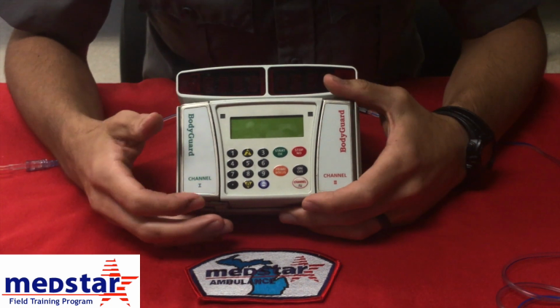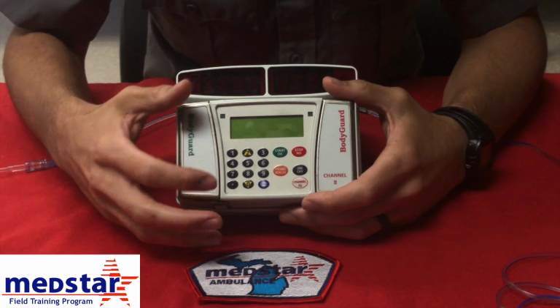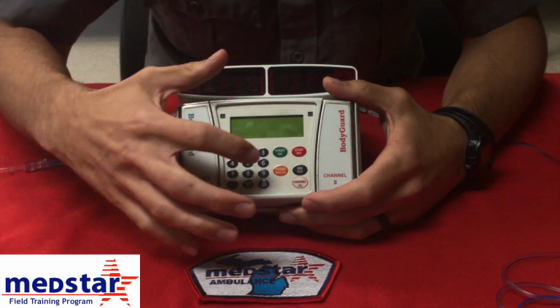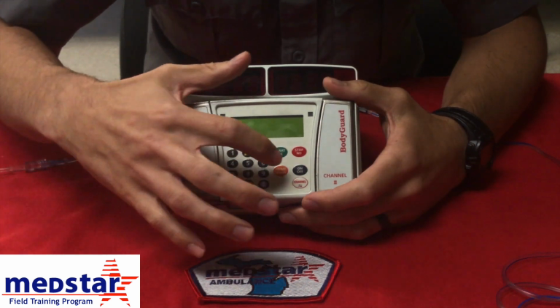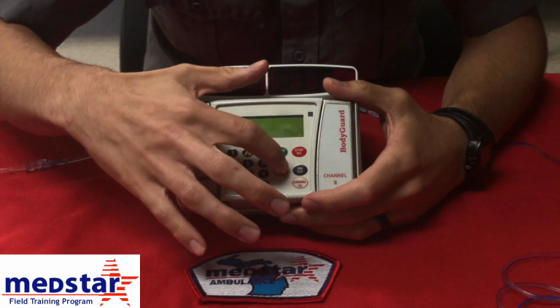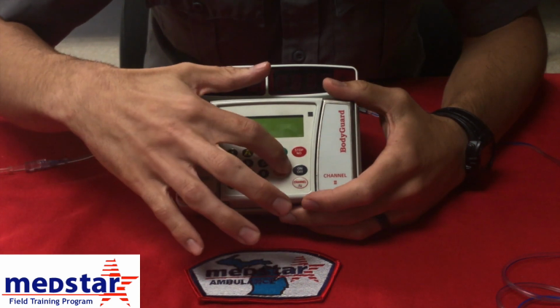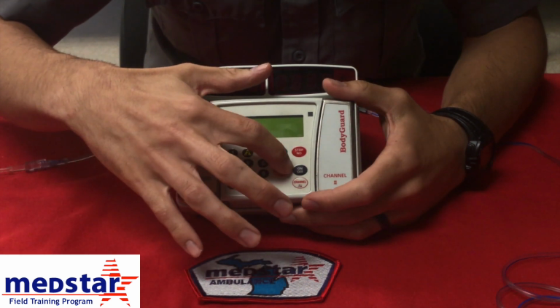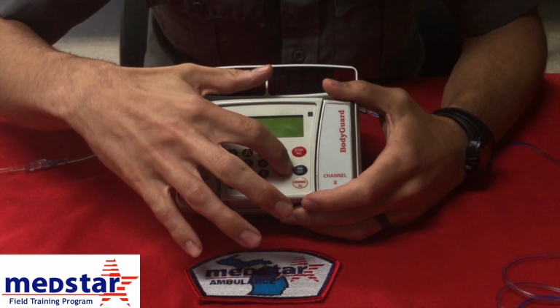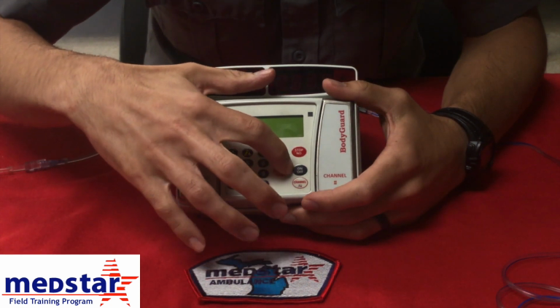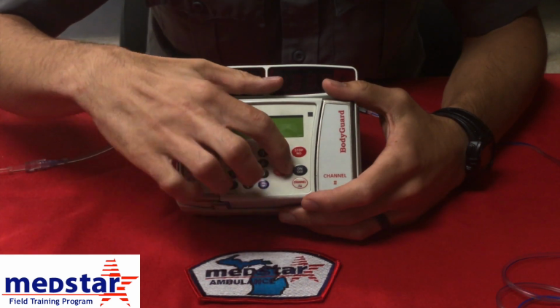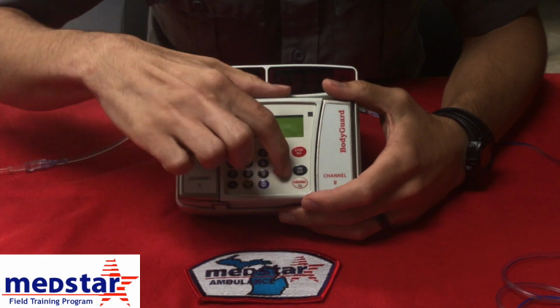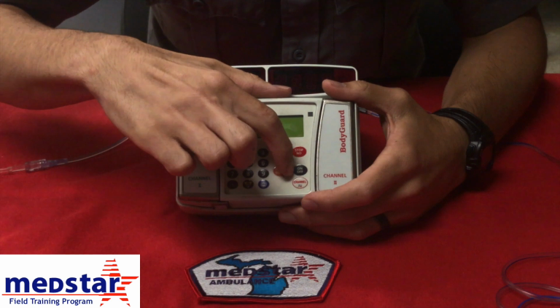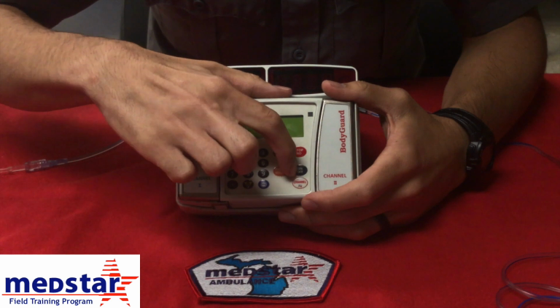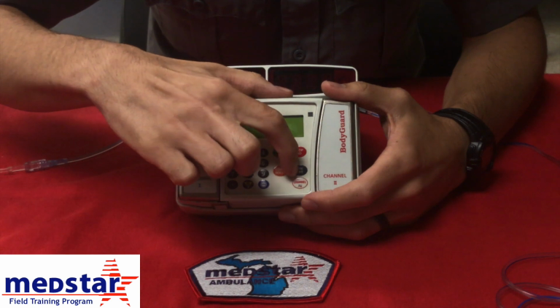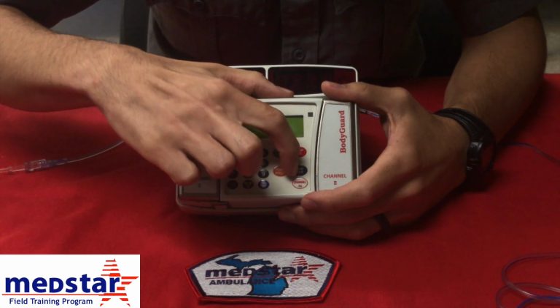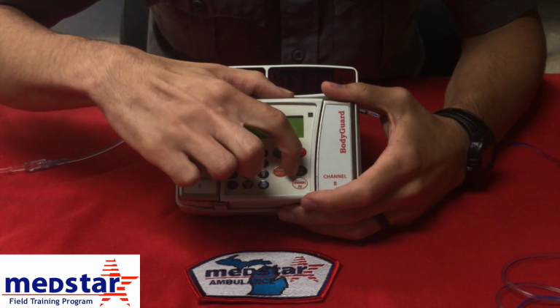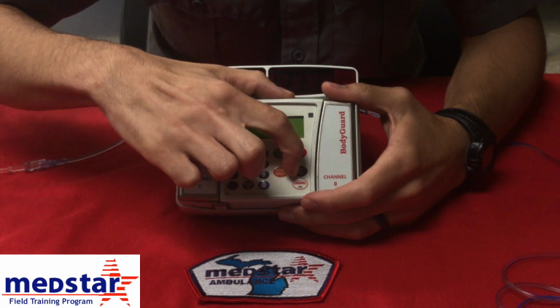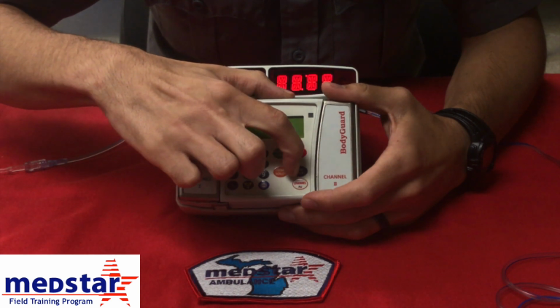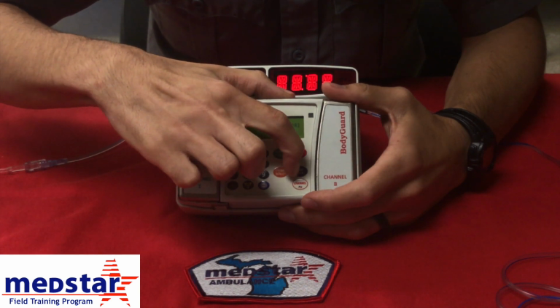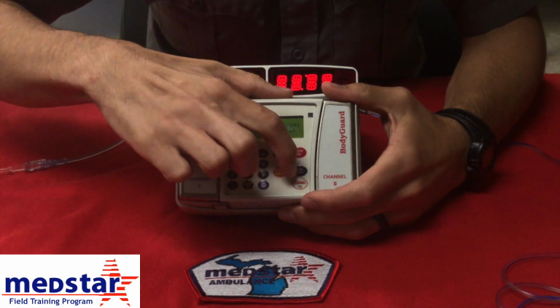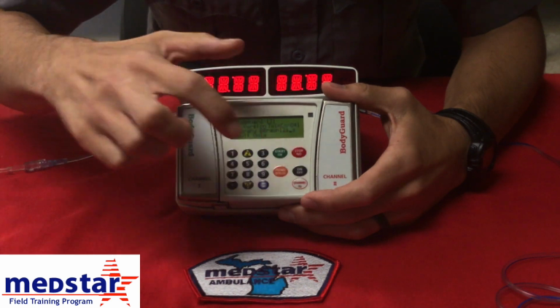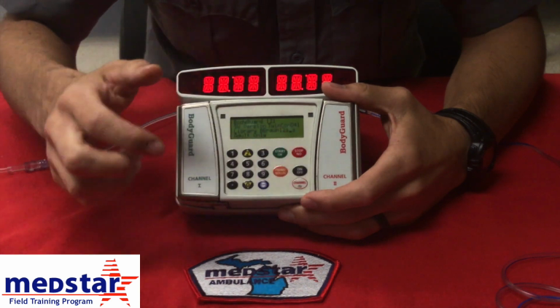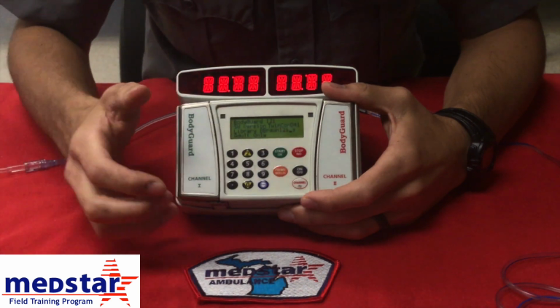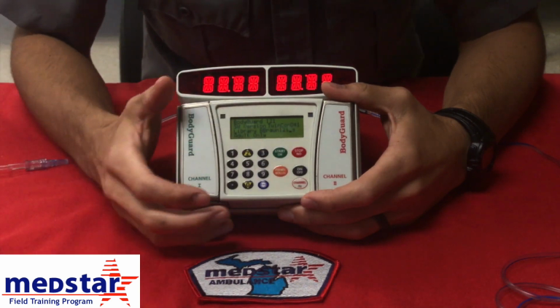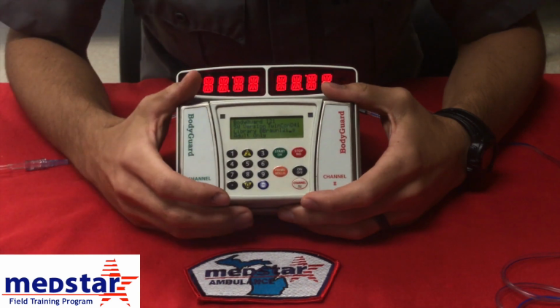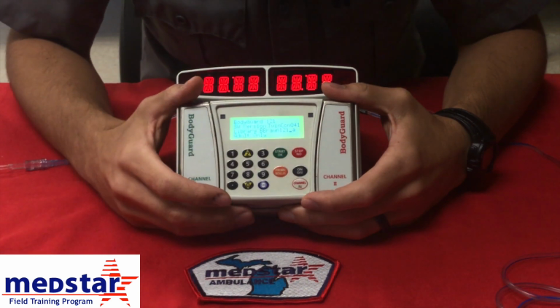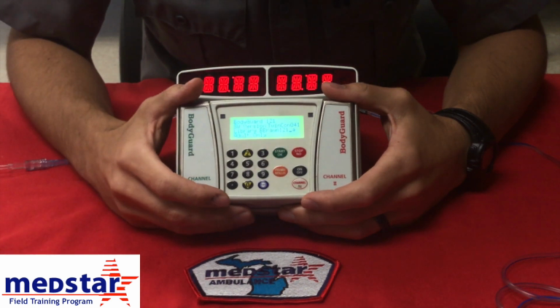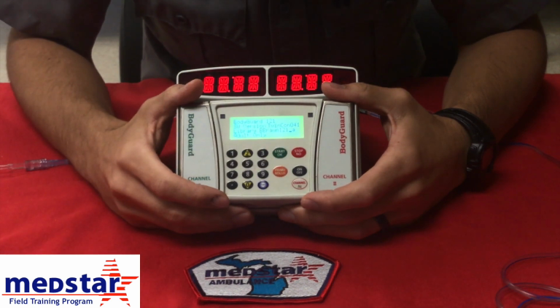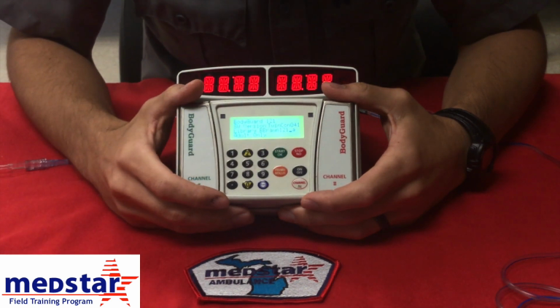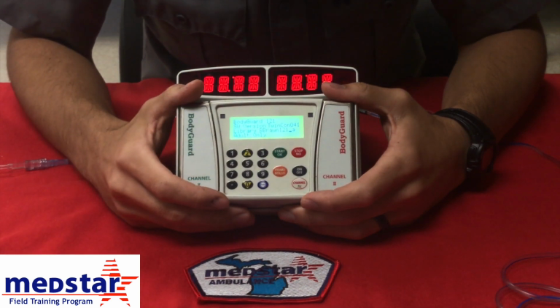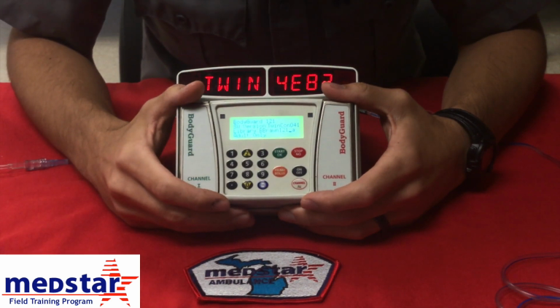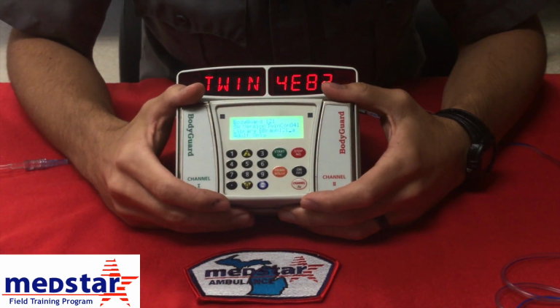To start, you have your on-off button. Go ahead and push your on button. It's going to do a user test.